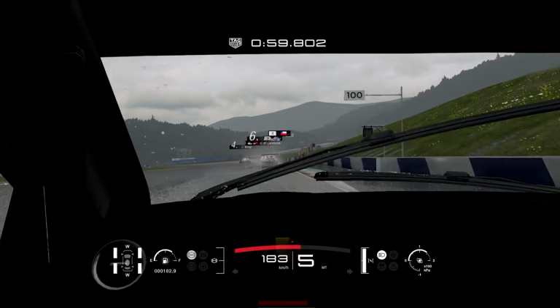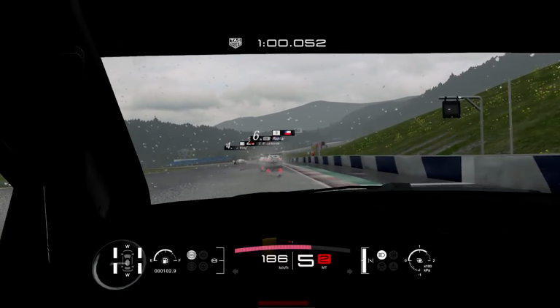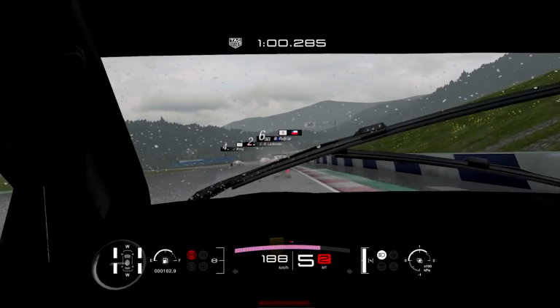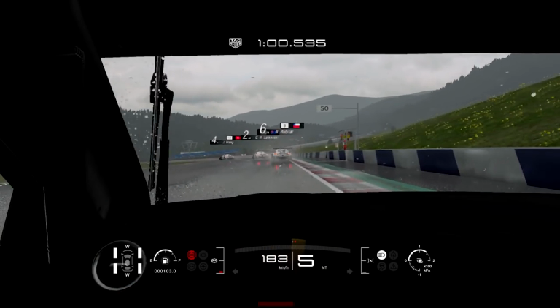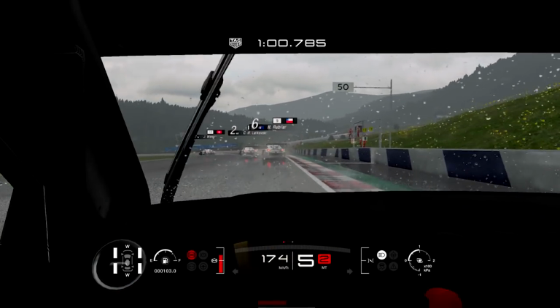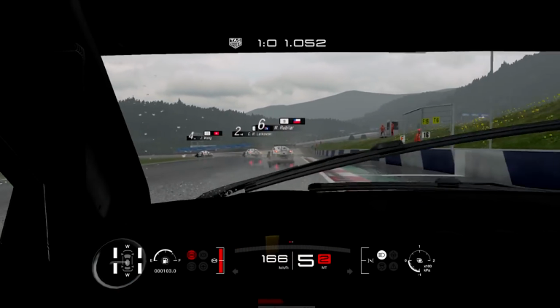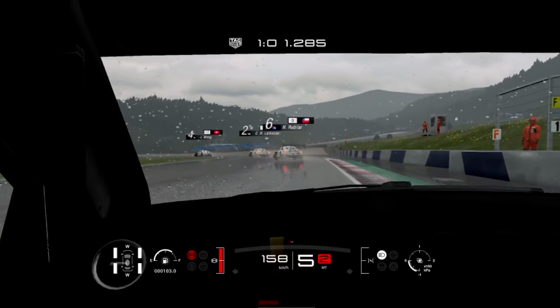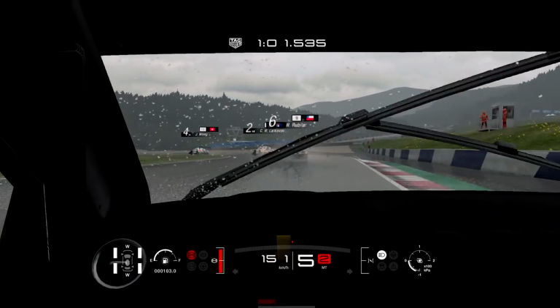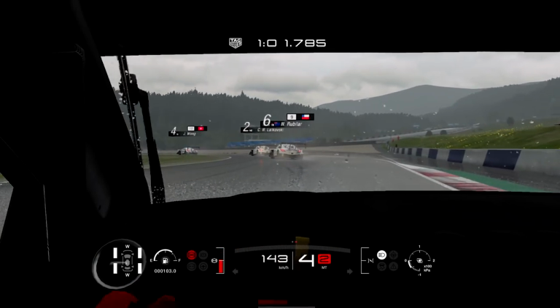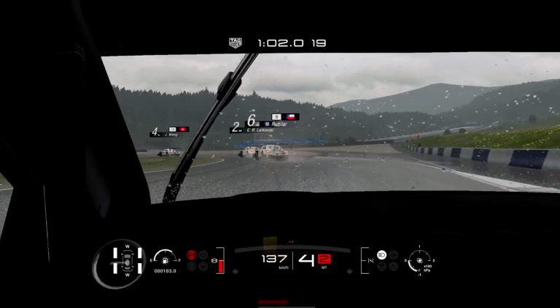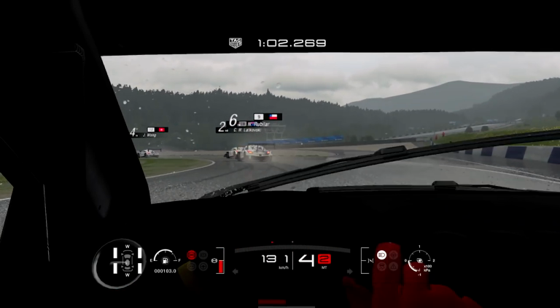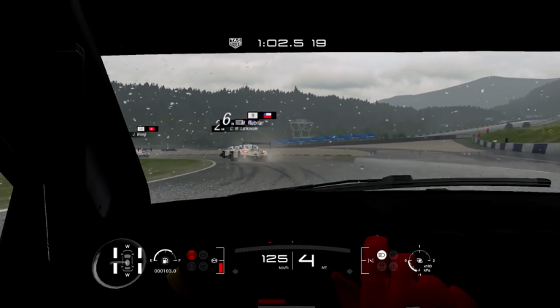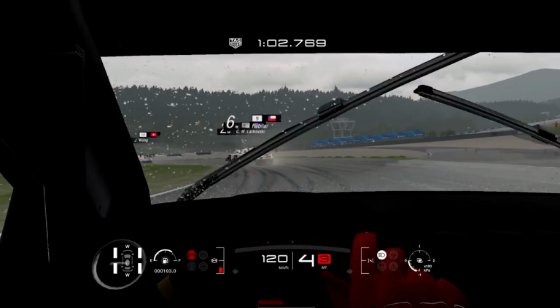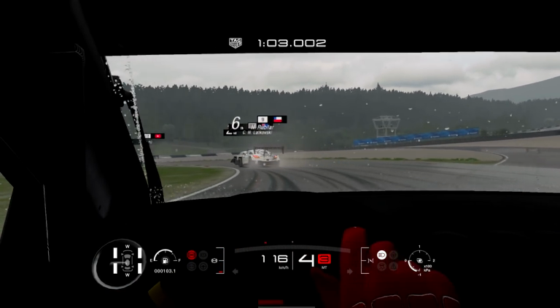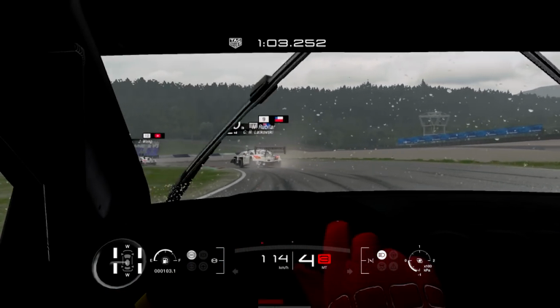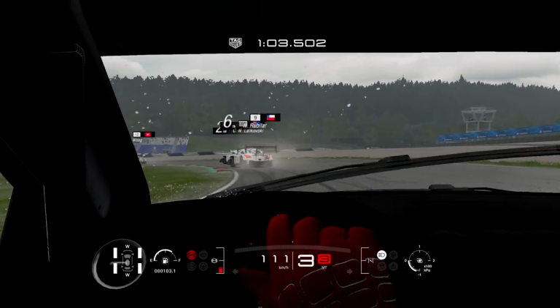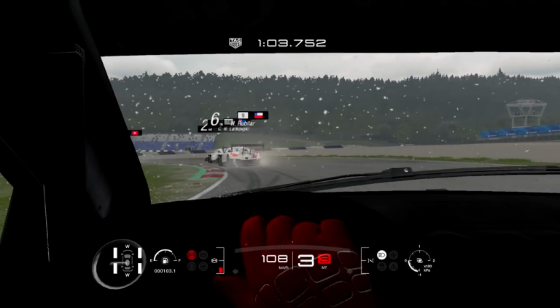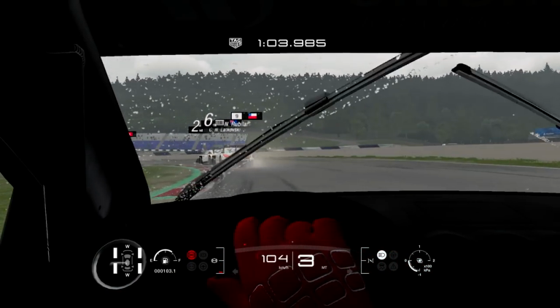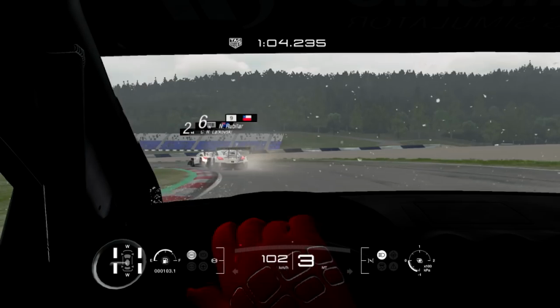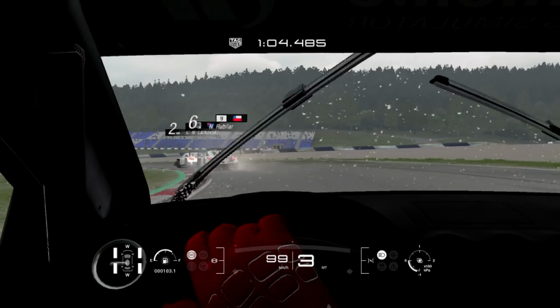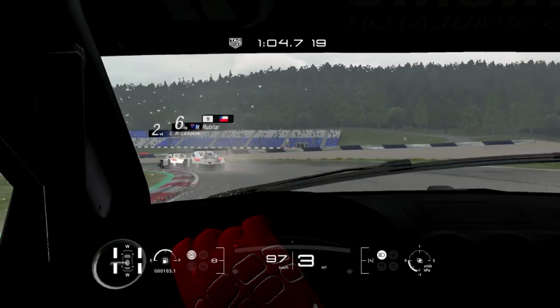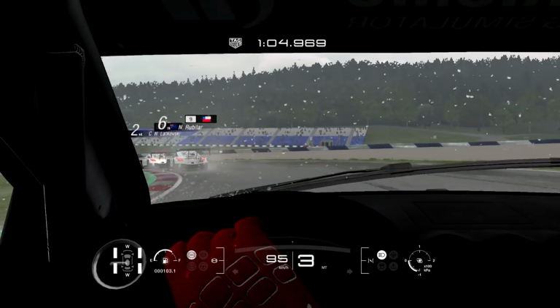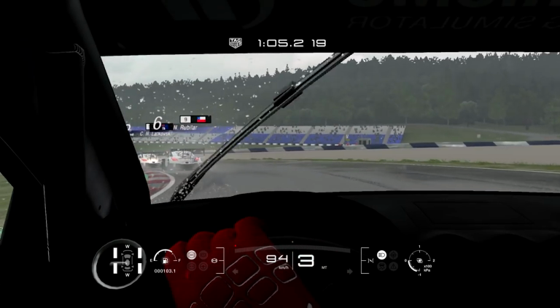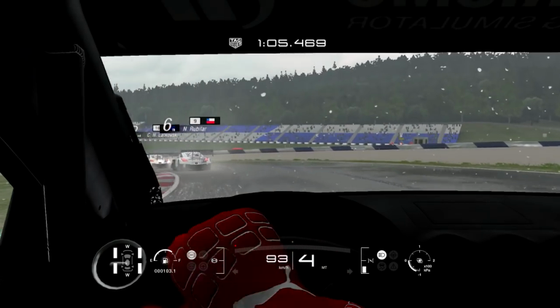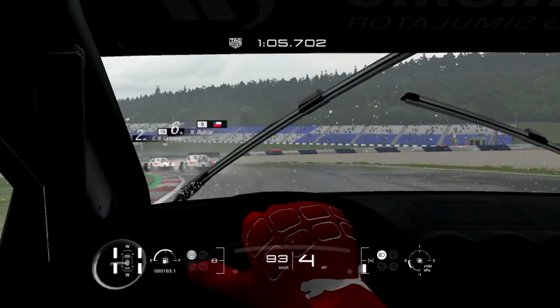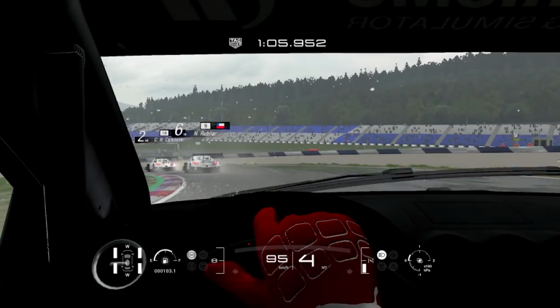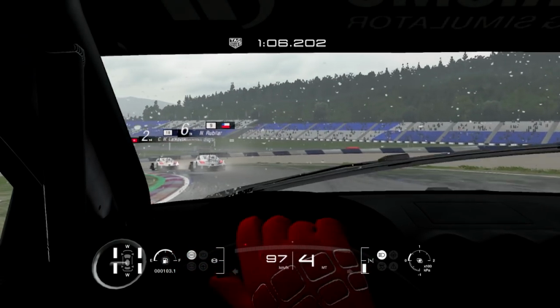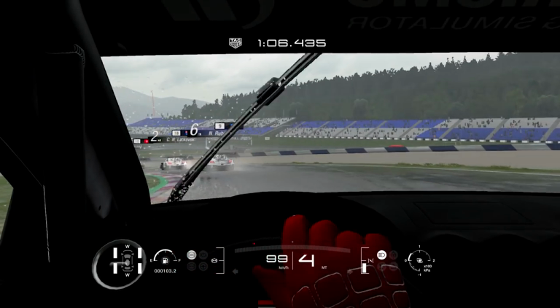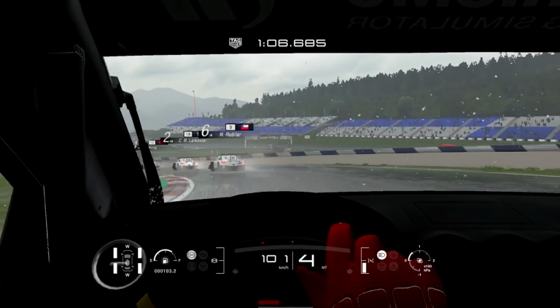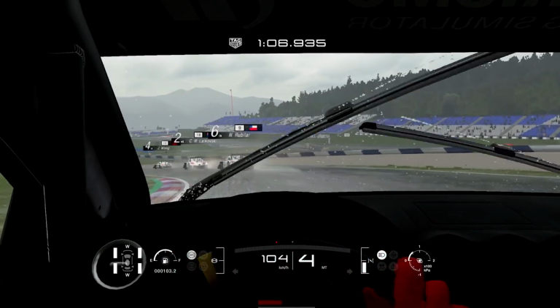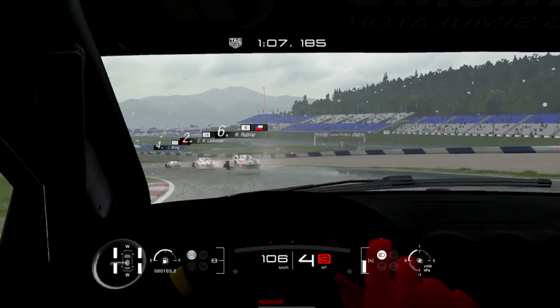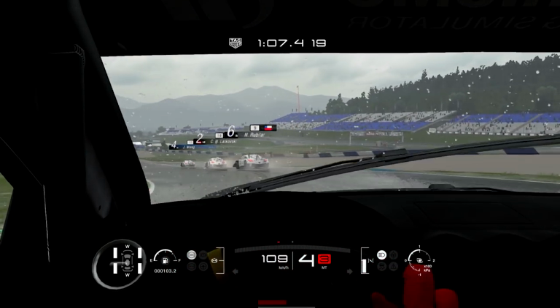He did very well. And then I had the last part of the track with no traffic, which was very good, but still with a slipstream.